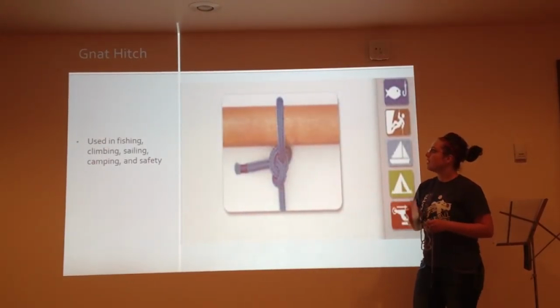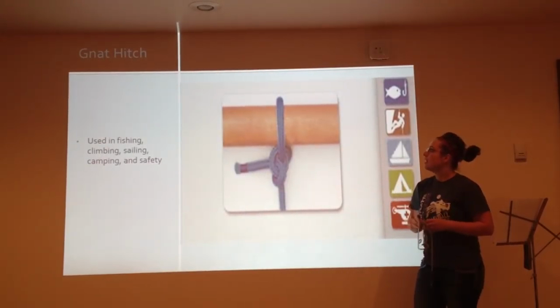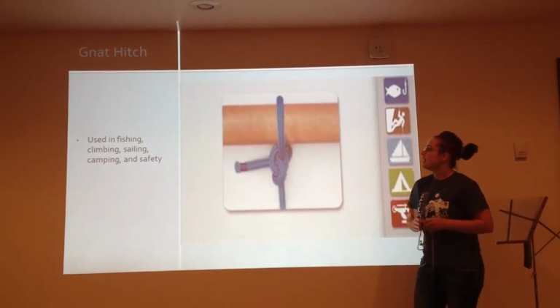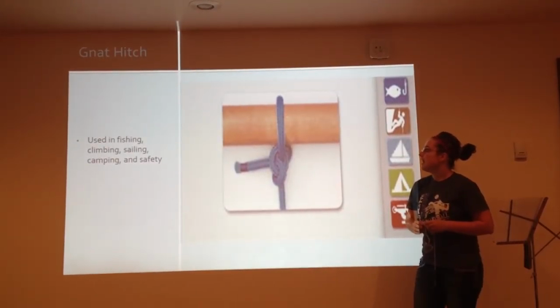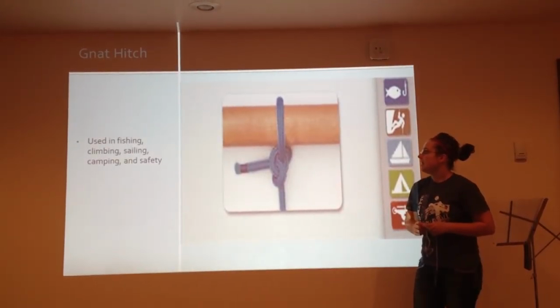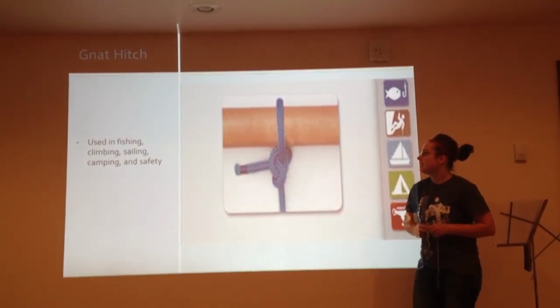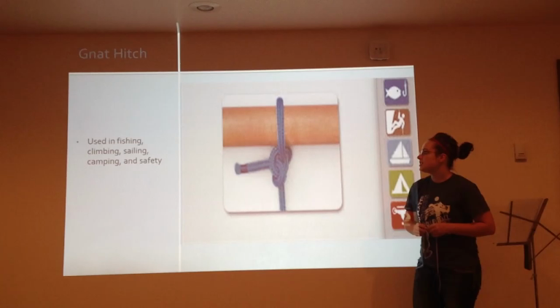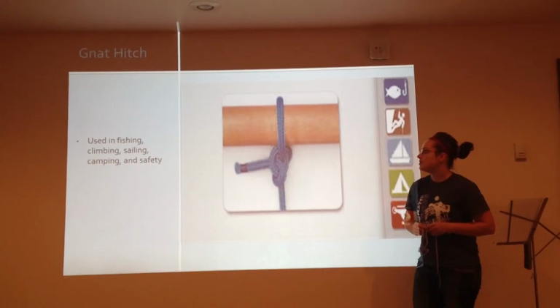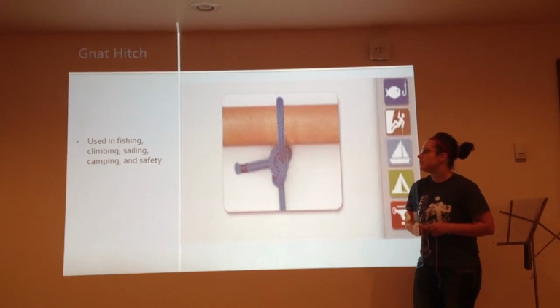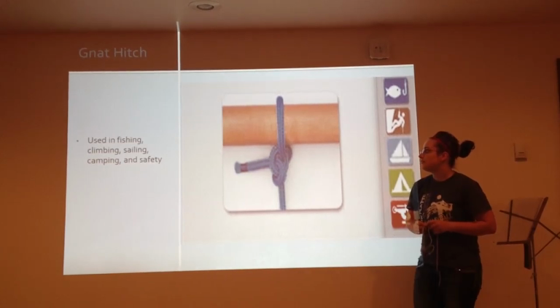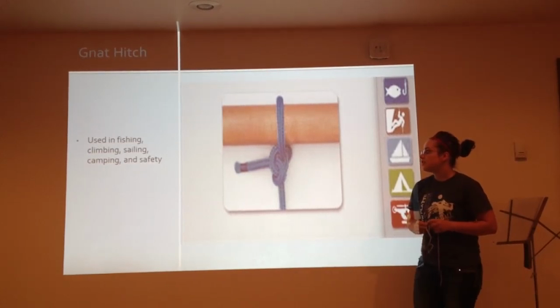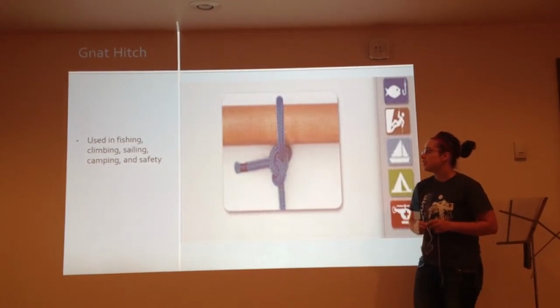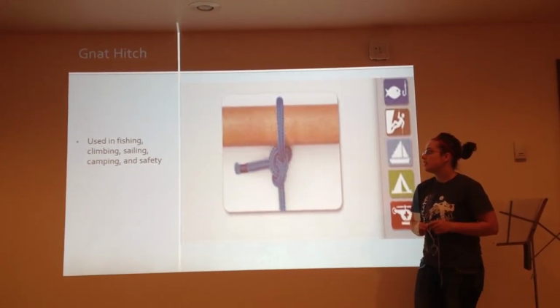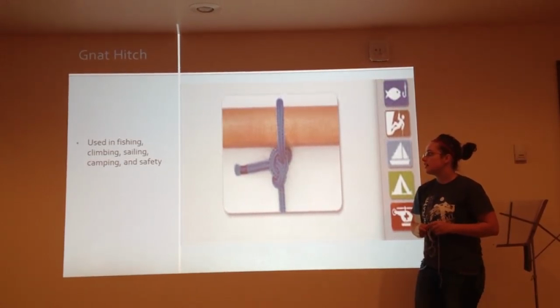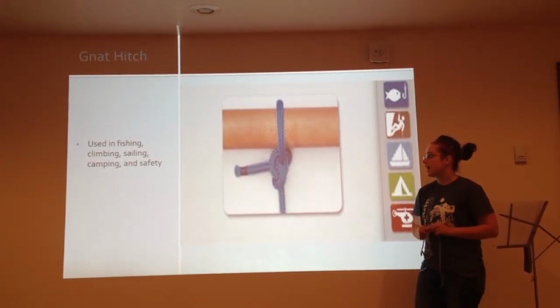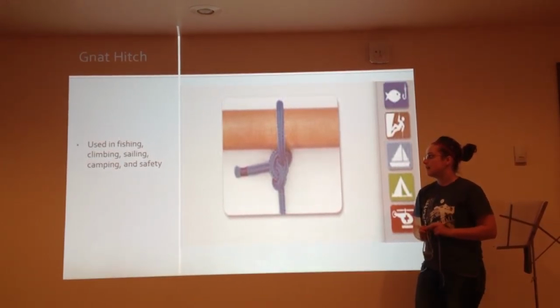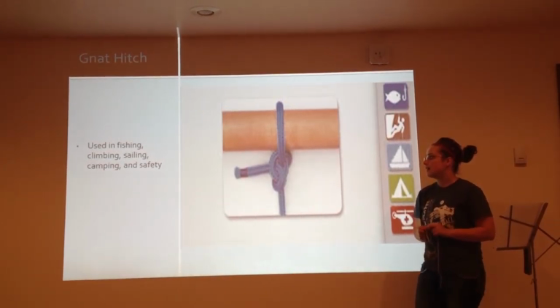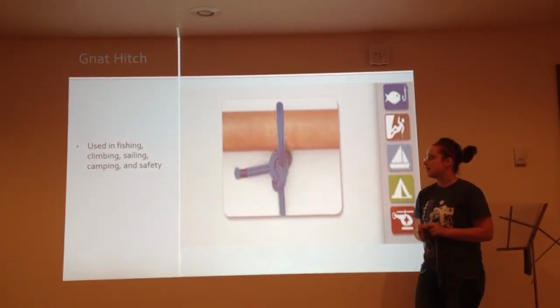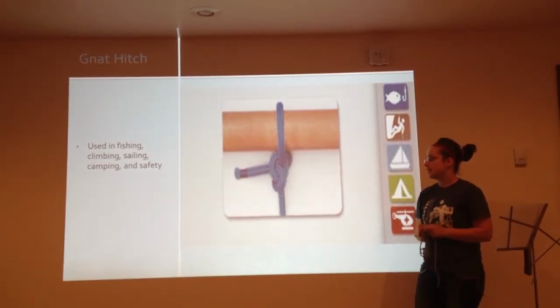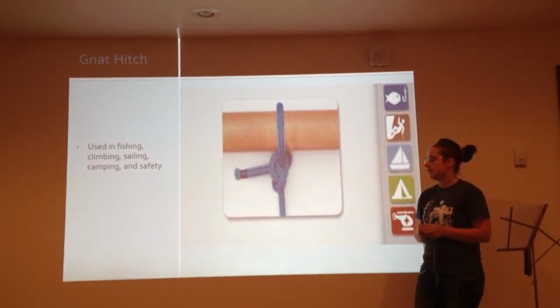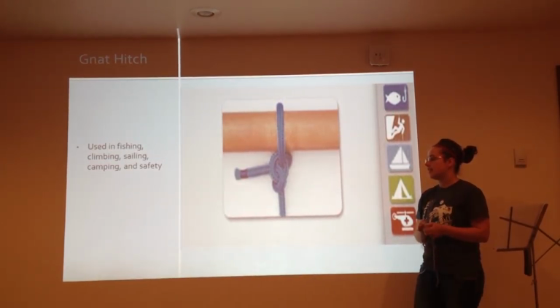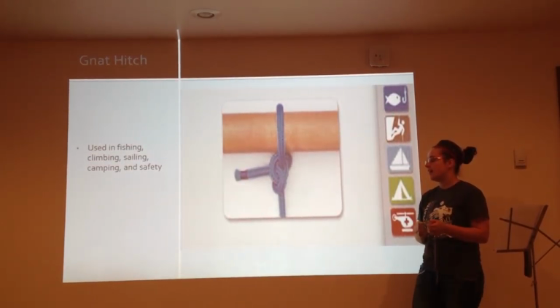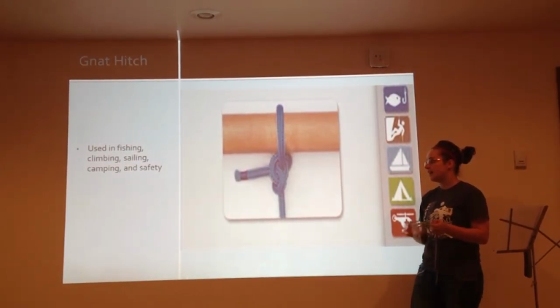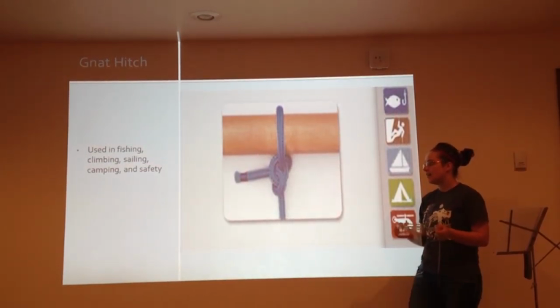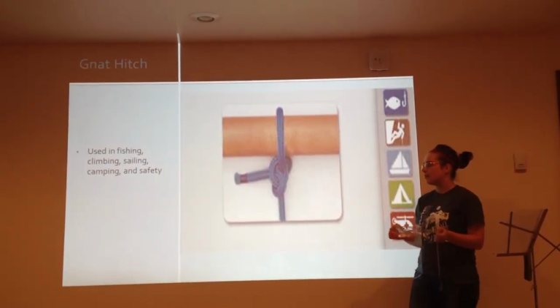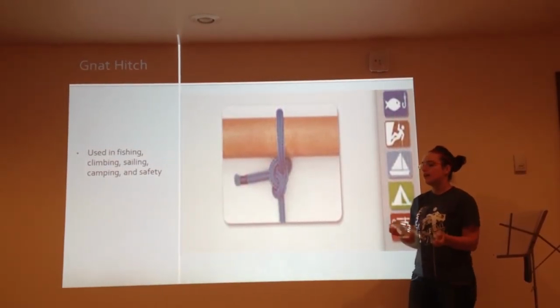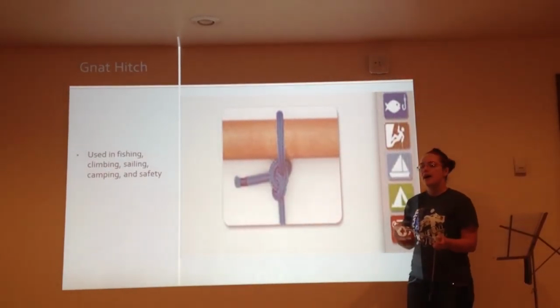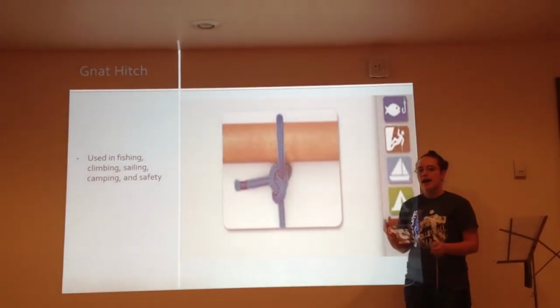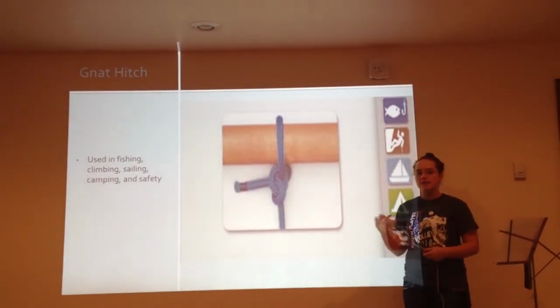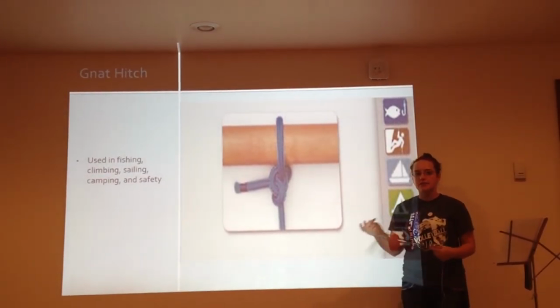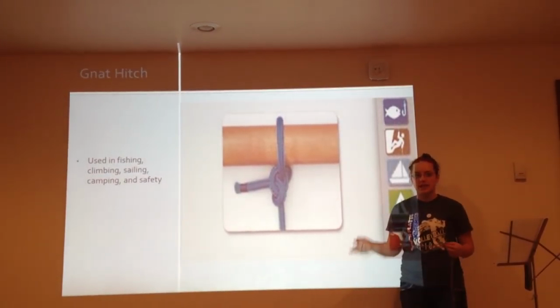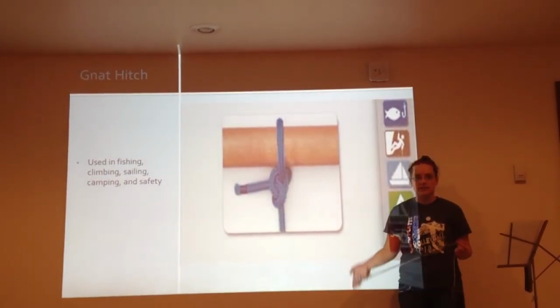The cleat hitch is used in fishing, climbing, sailing, and camping, and for safety.